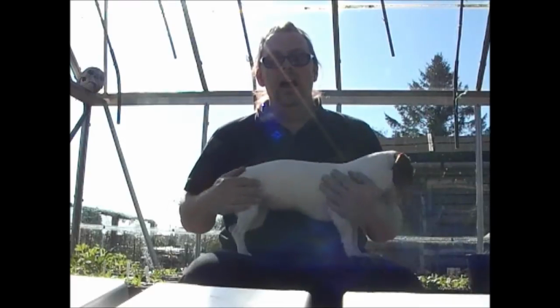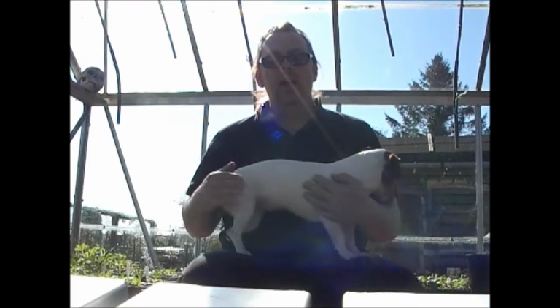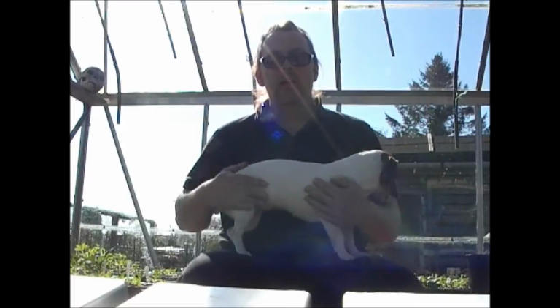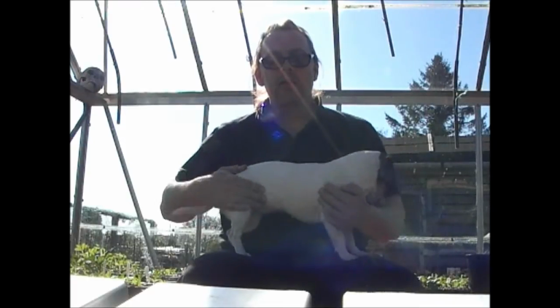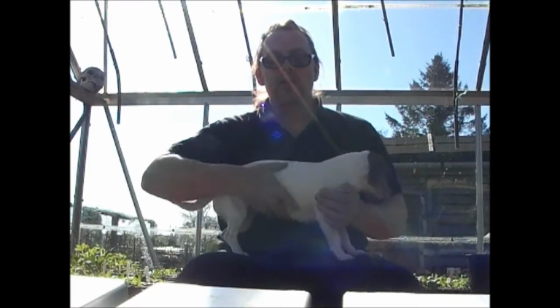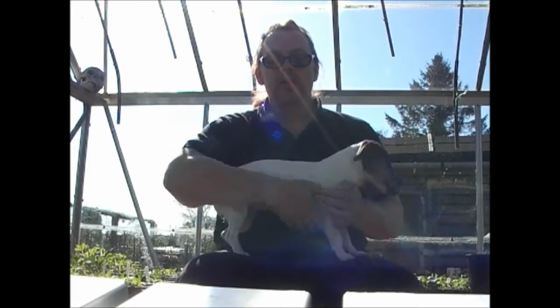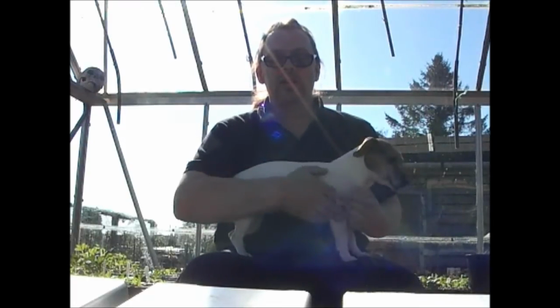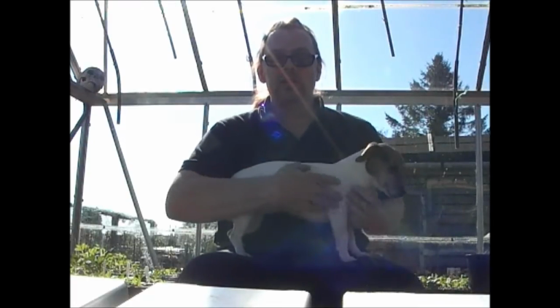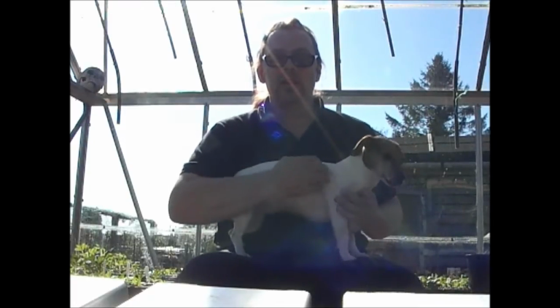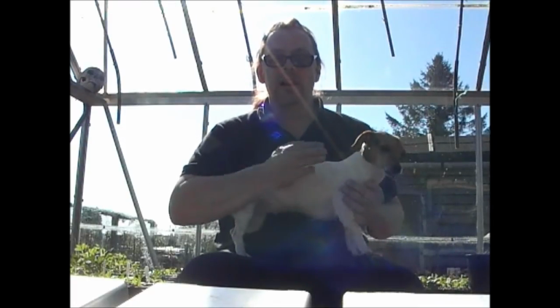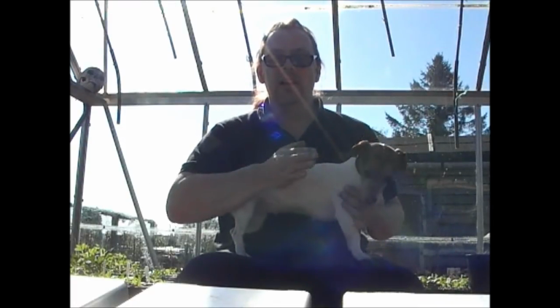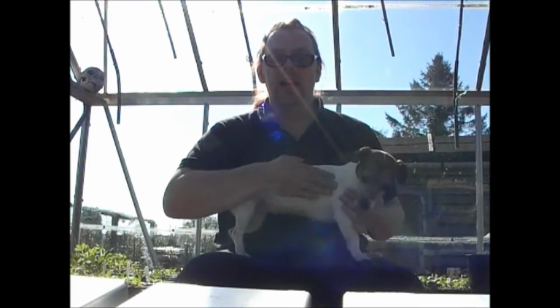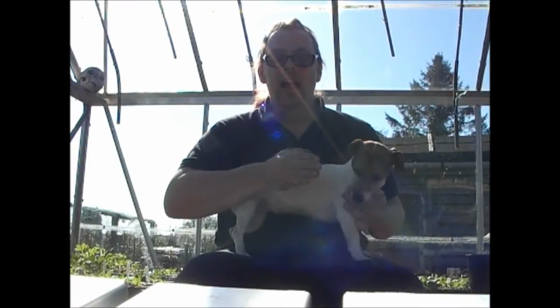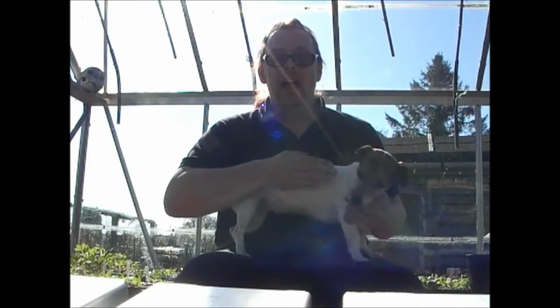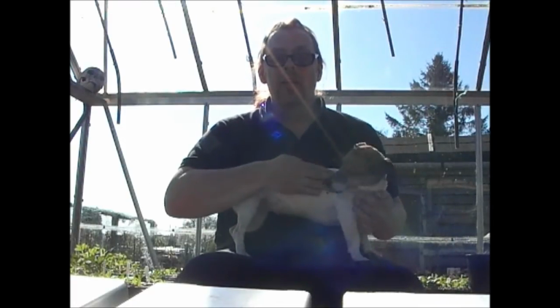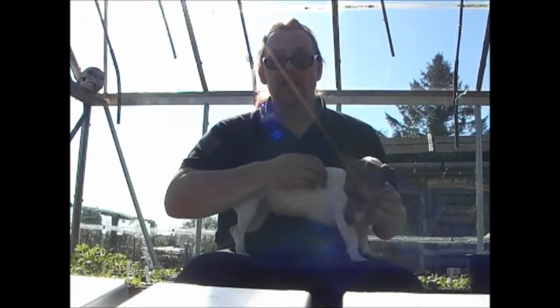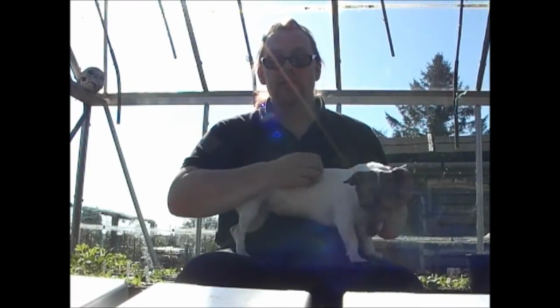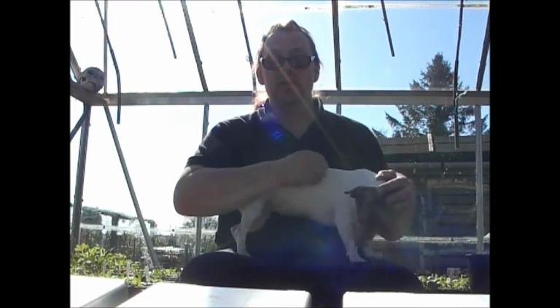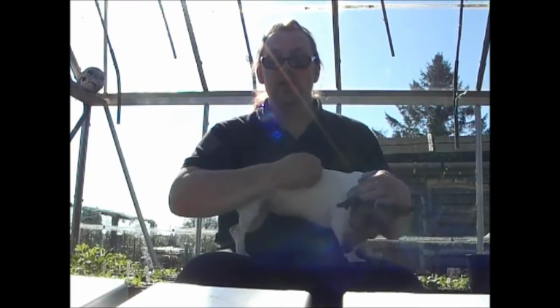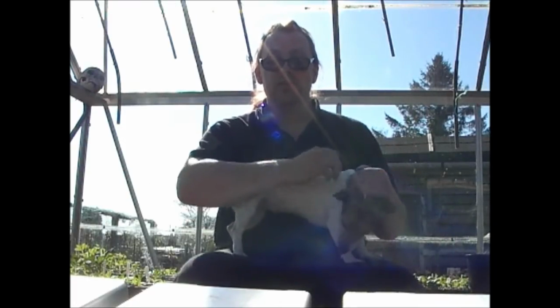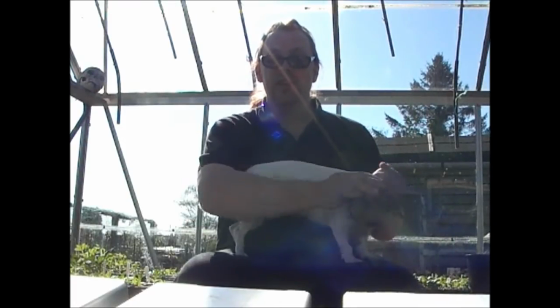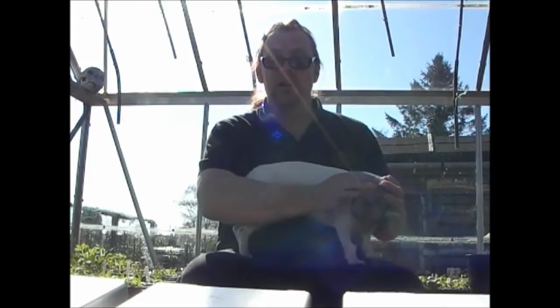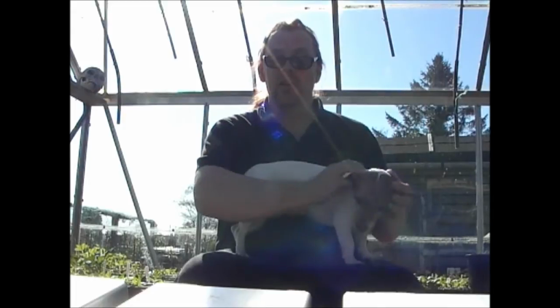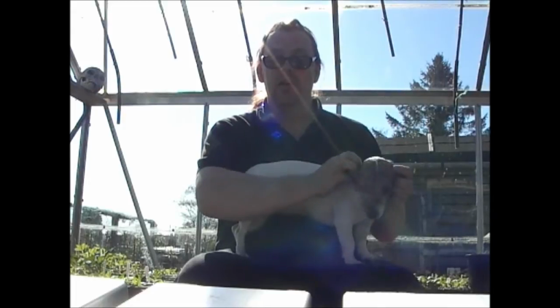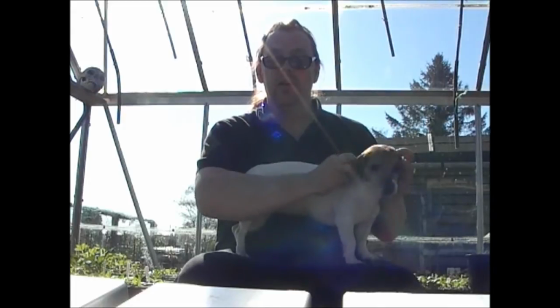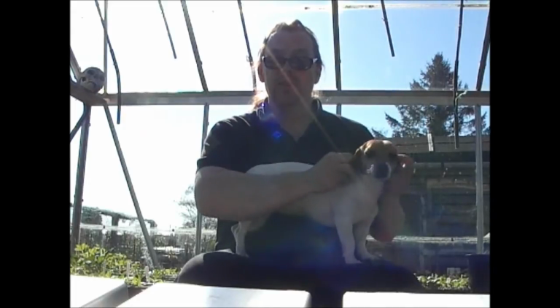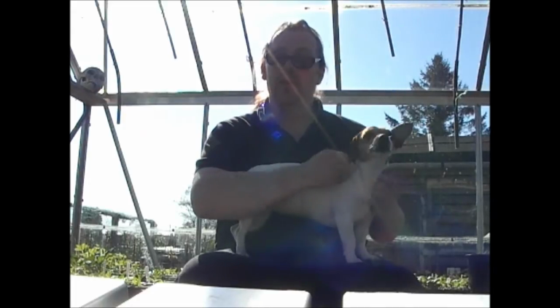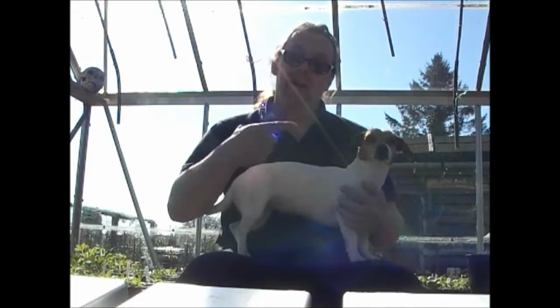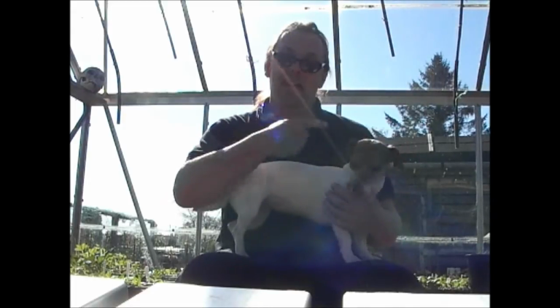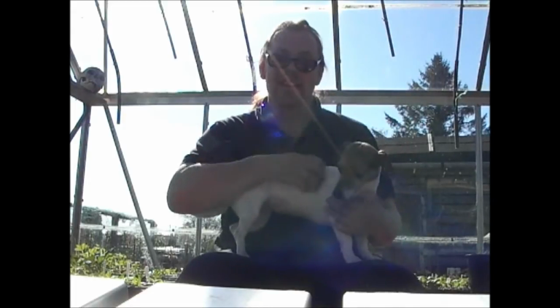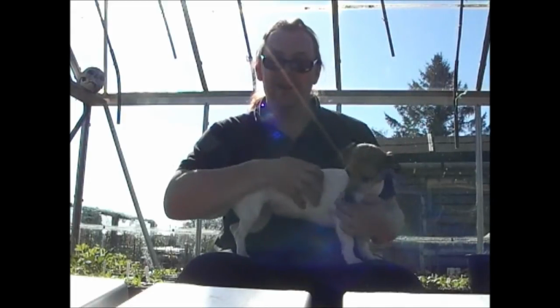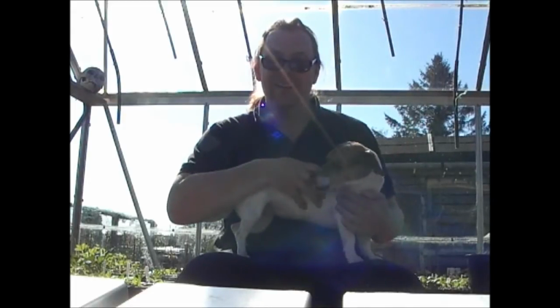Hello, welcome to another episode of Jim's Allotment Garden. In this episode we've got all sorts of things coming up, so let's get on with it.